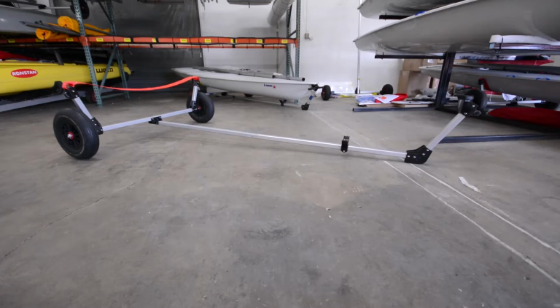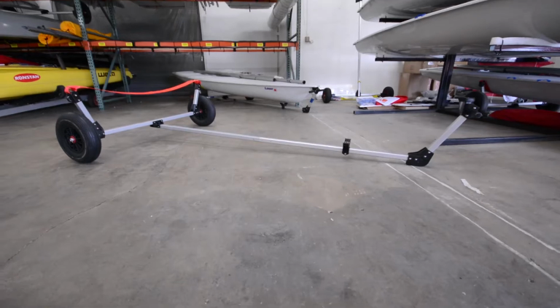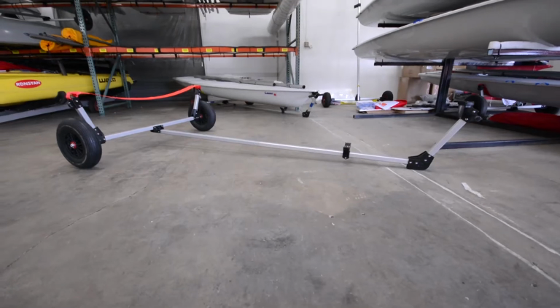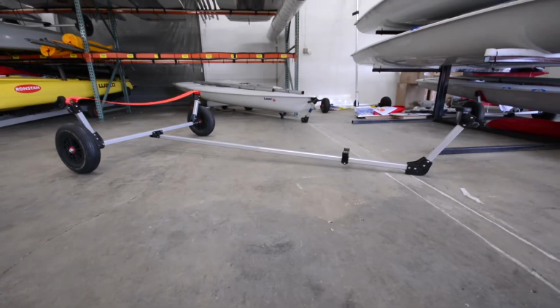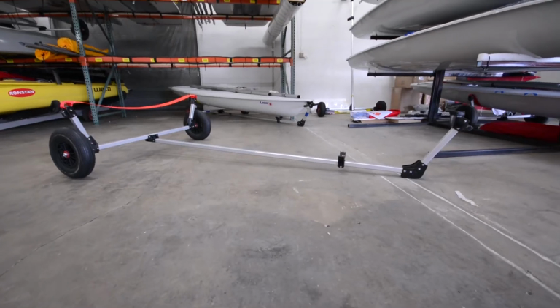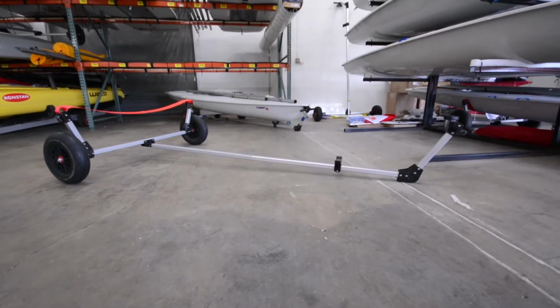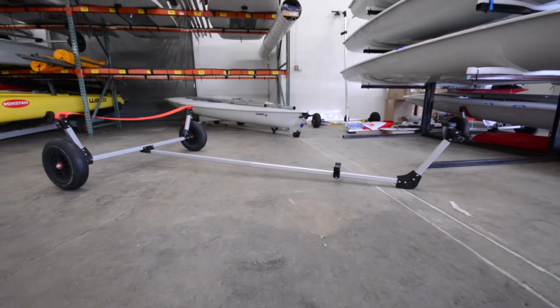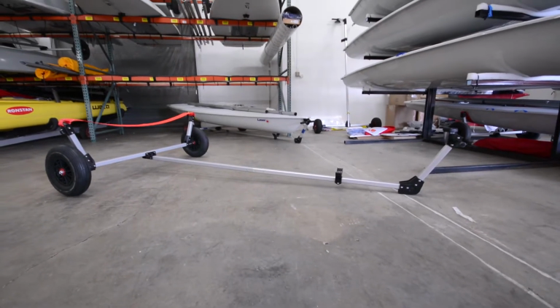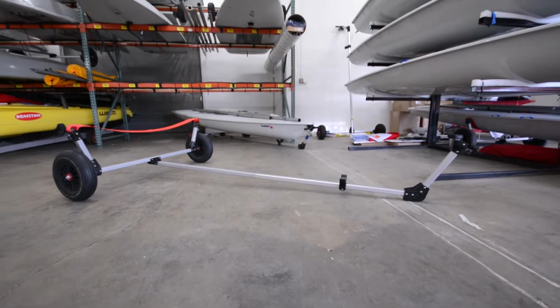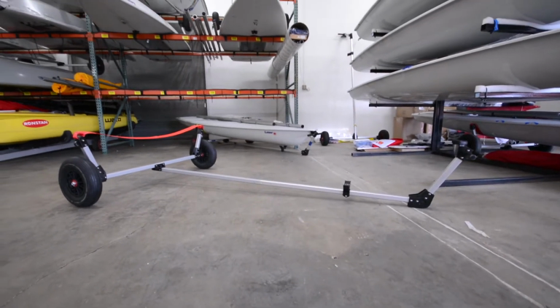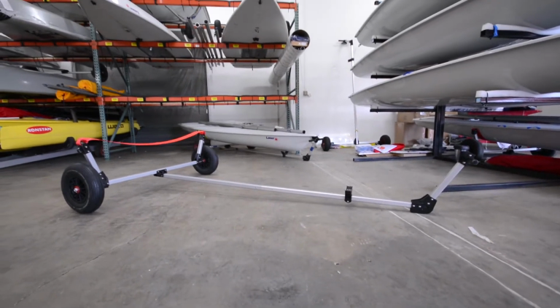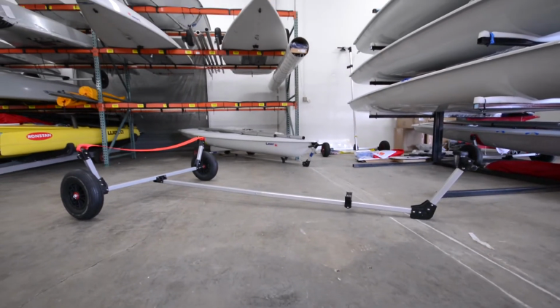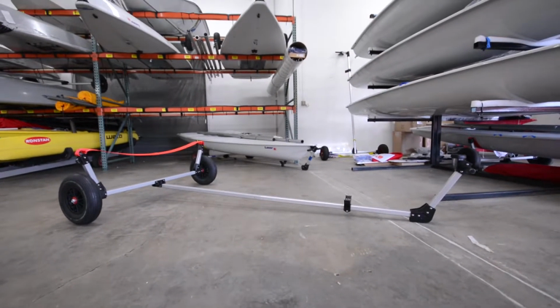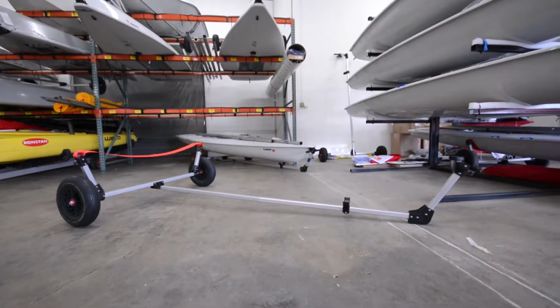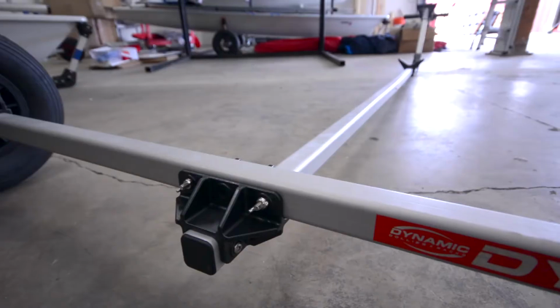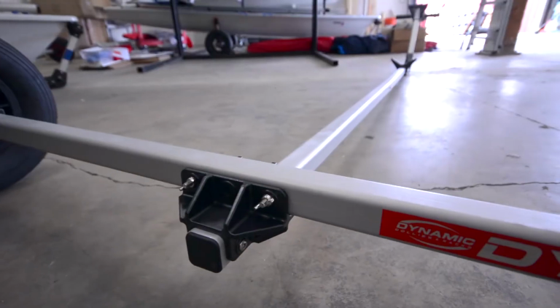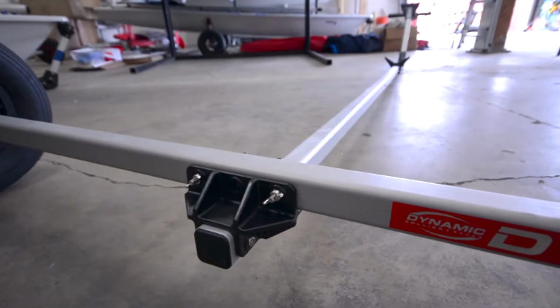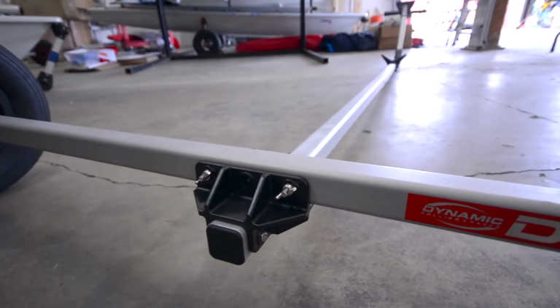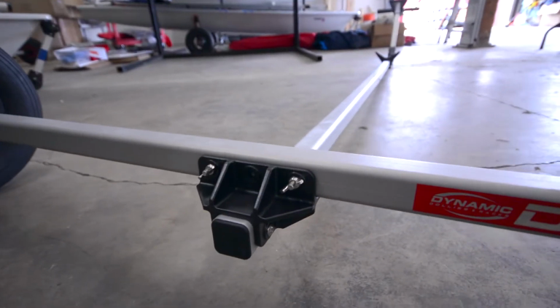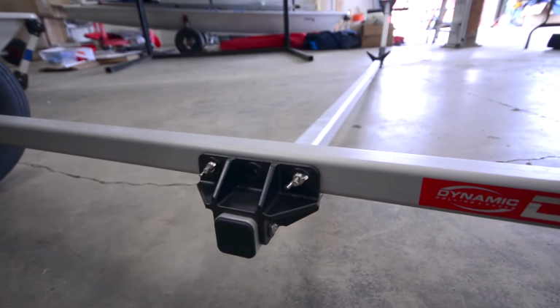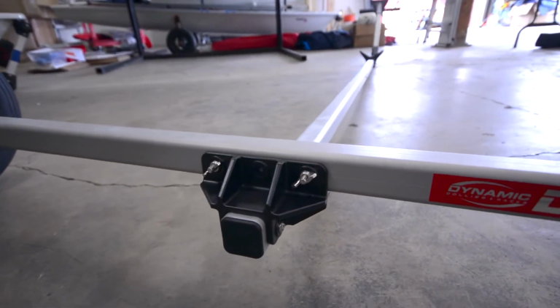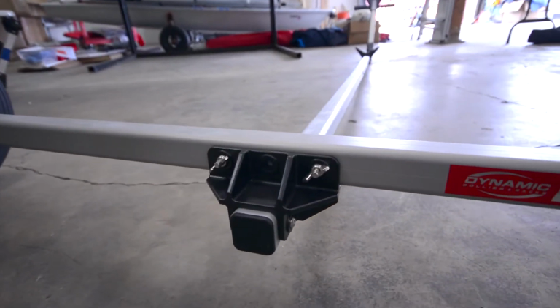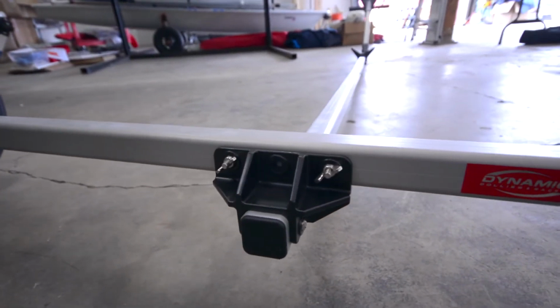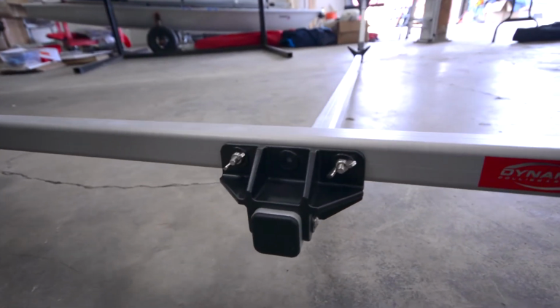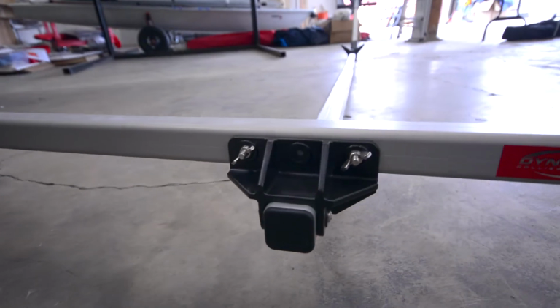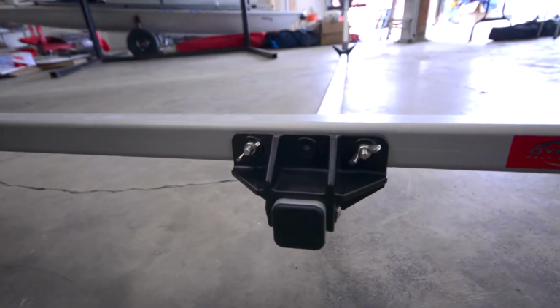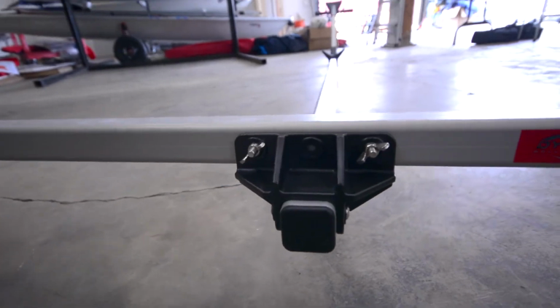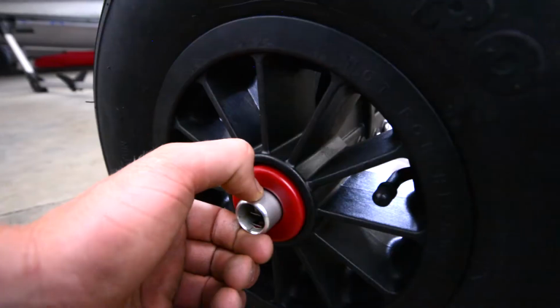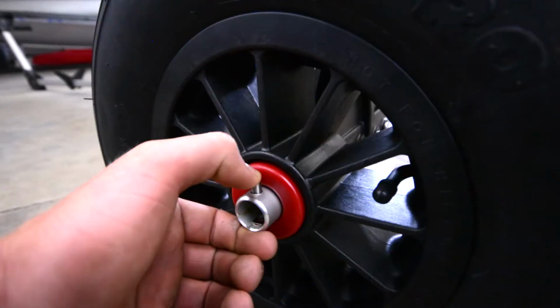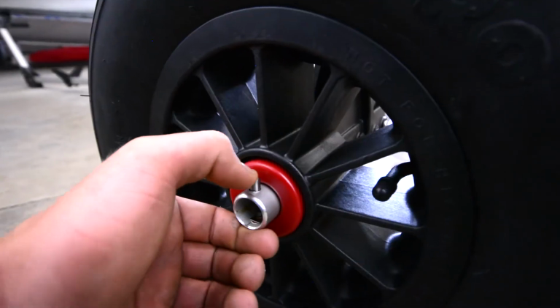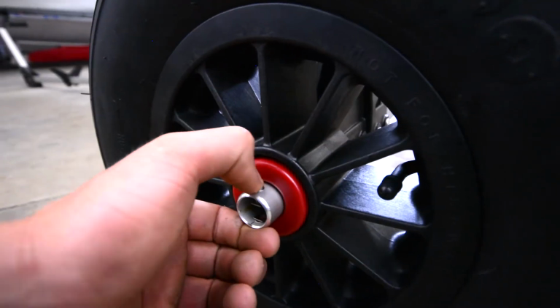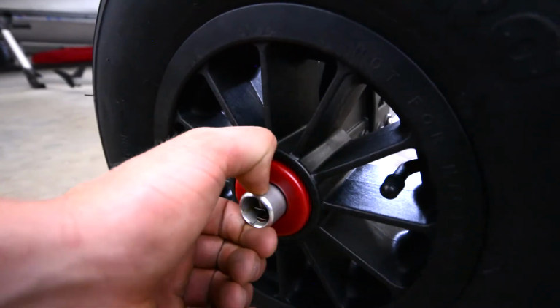Welcome to another rigging video presented by West Coast Sailing. Today we're going to assemble a laser dolly from Dynamic Dollies.